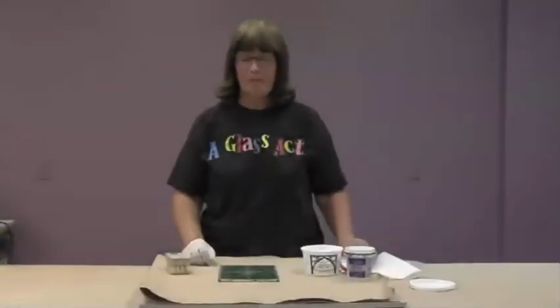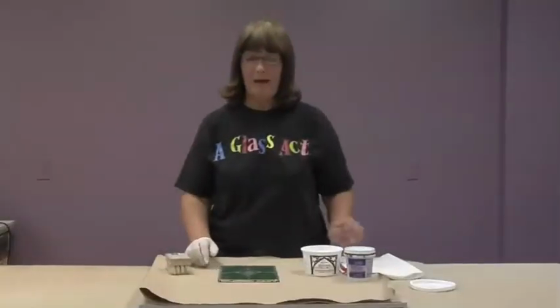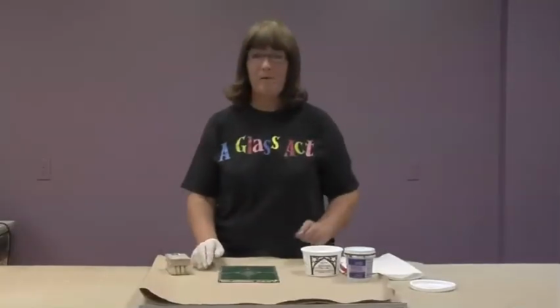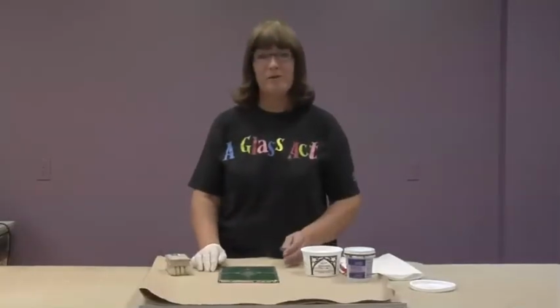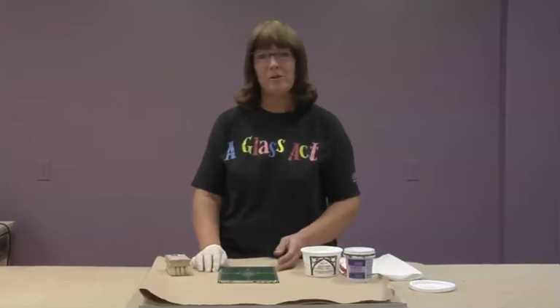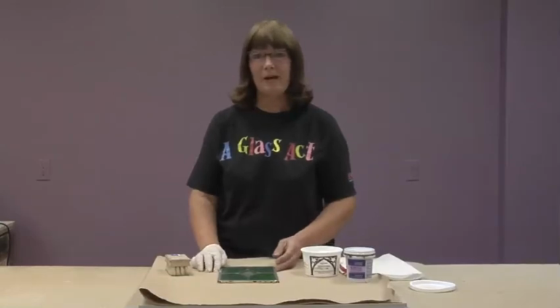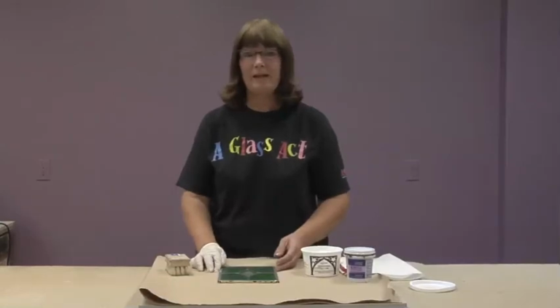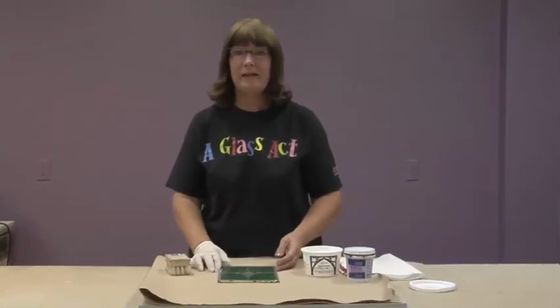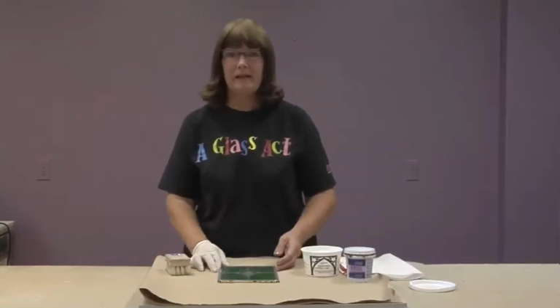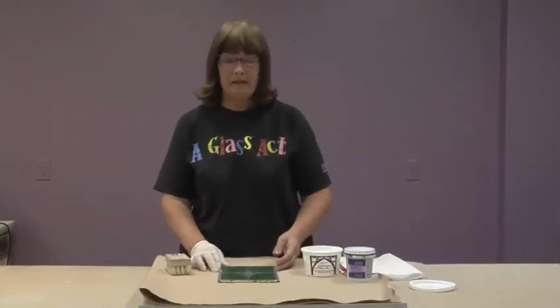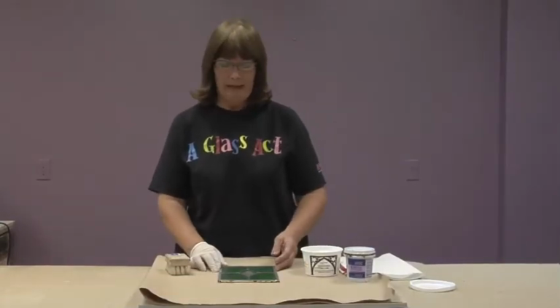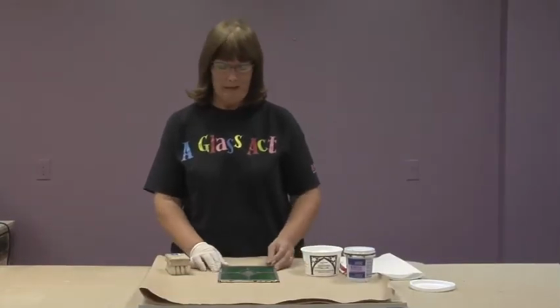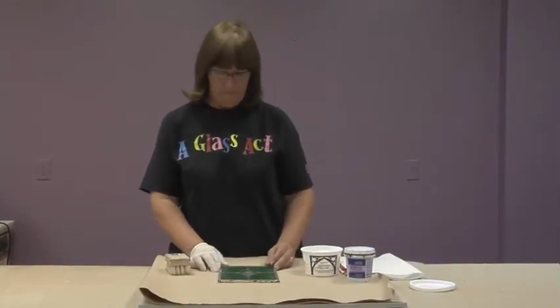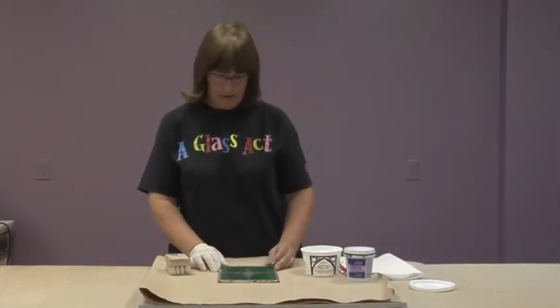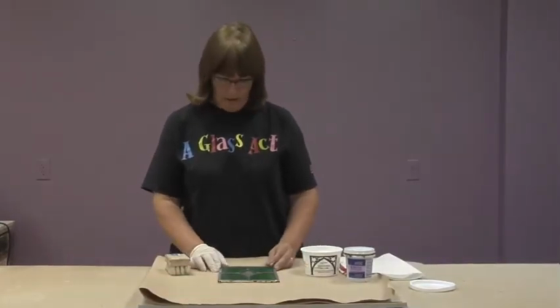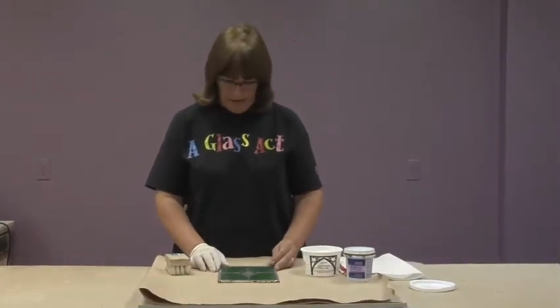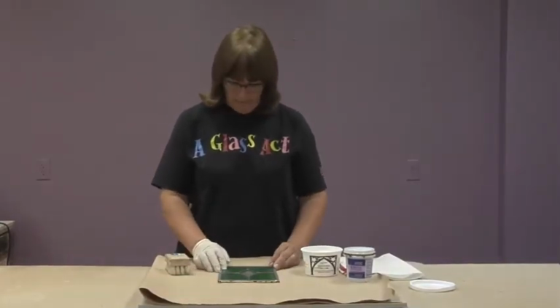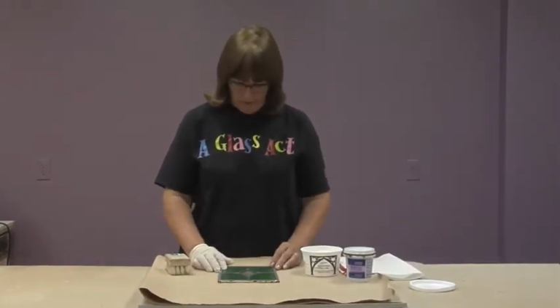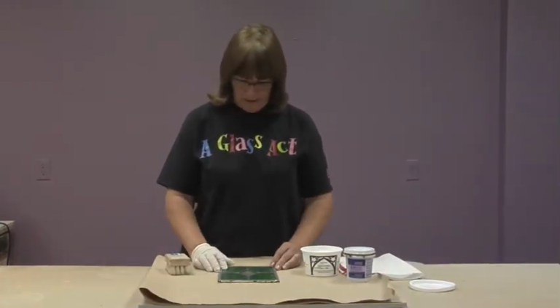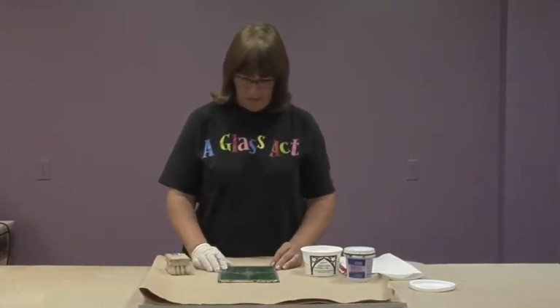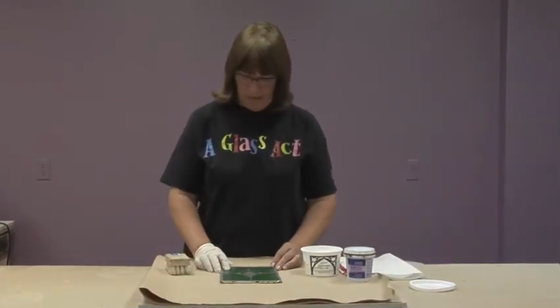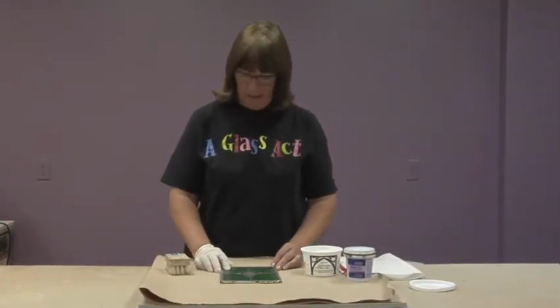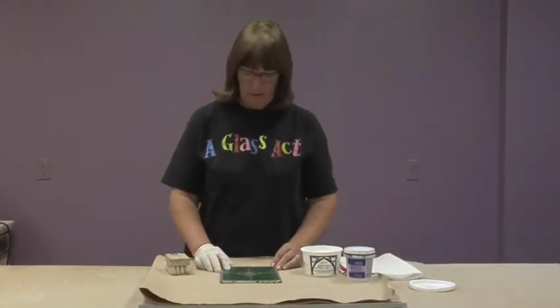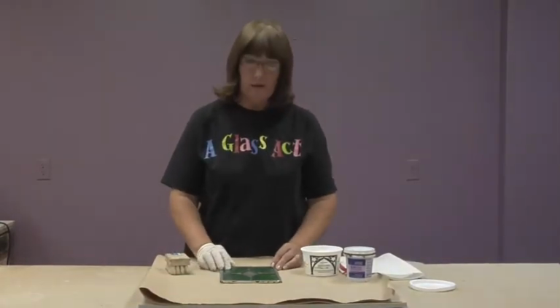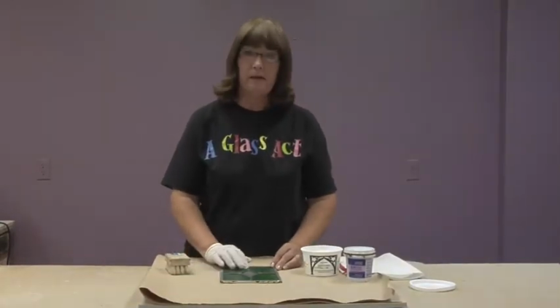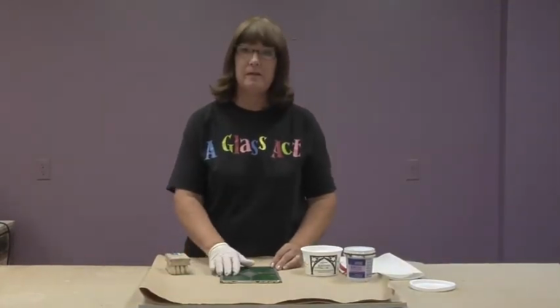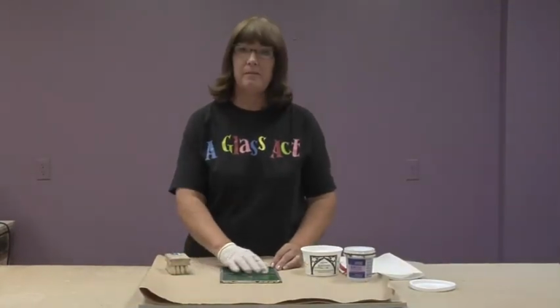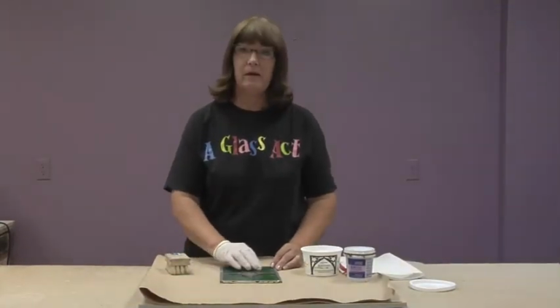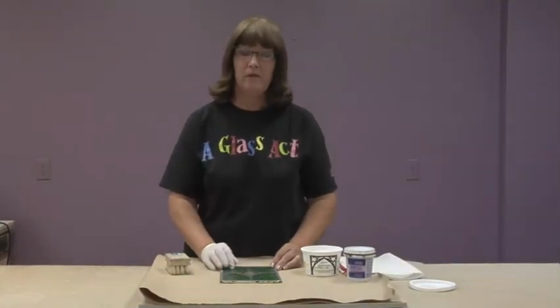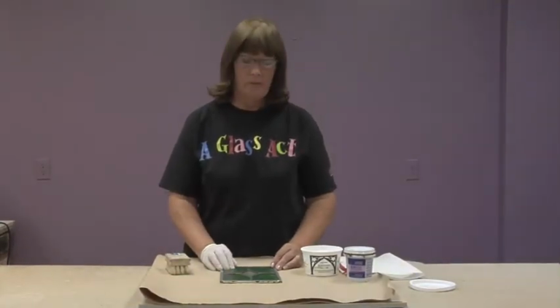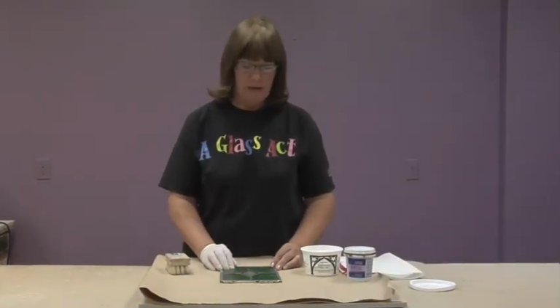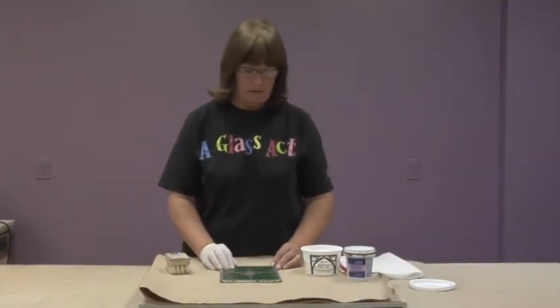Hi, I'm going to show you how to clean a lead panel. After you're done cementing, you need to clean the cement off your panel.